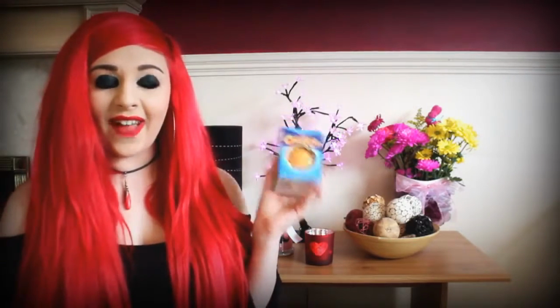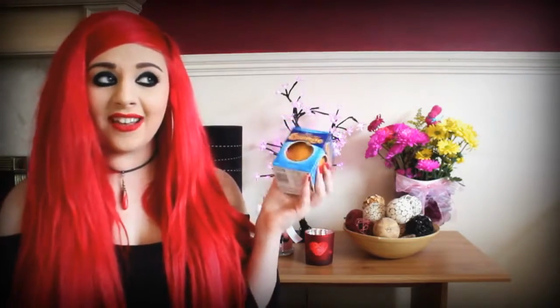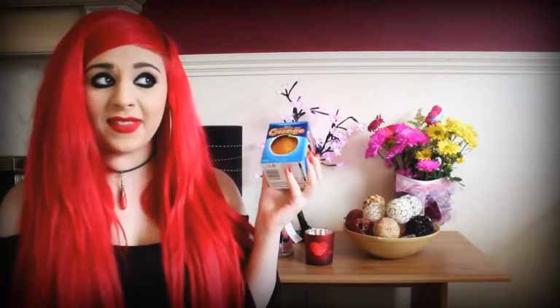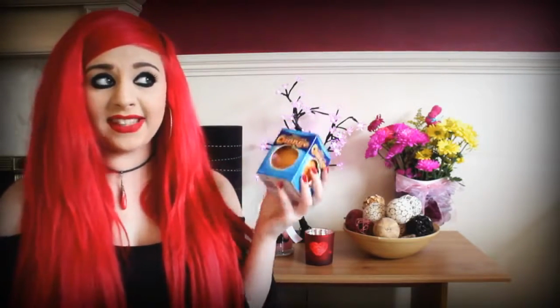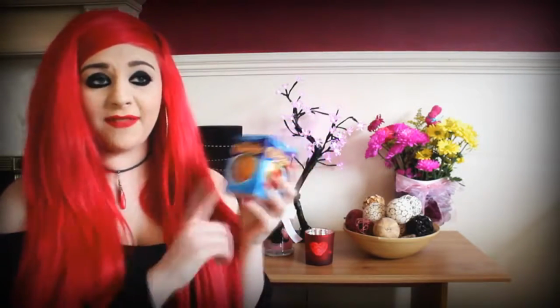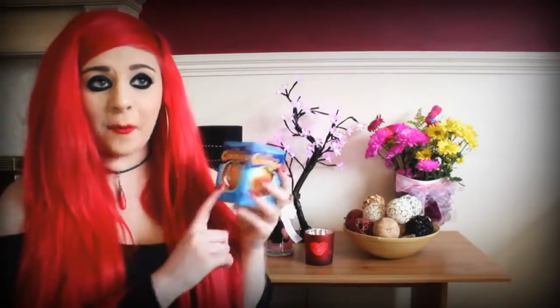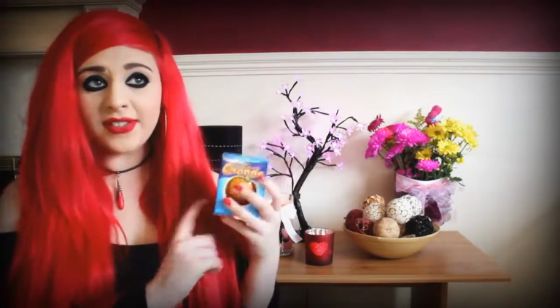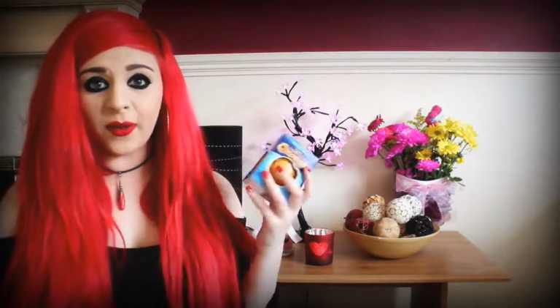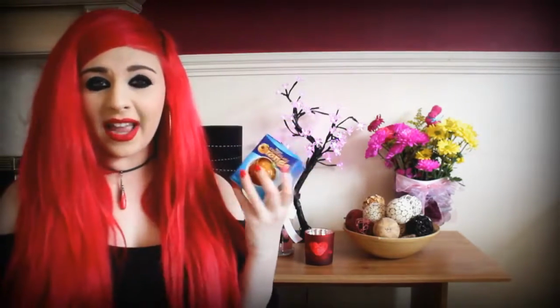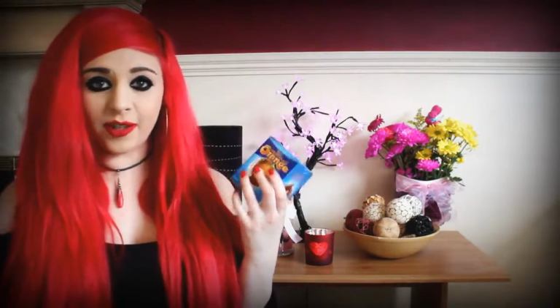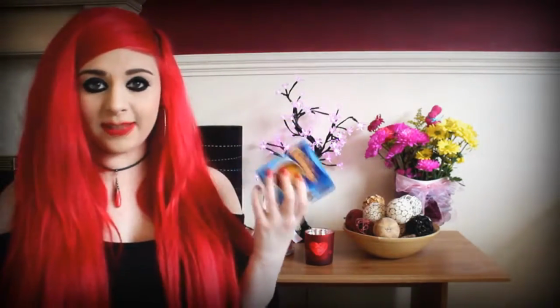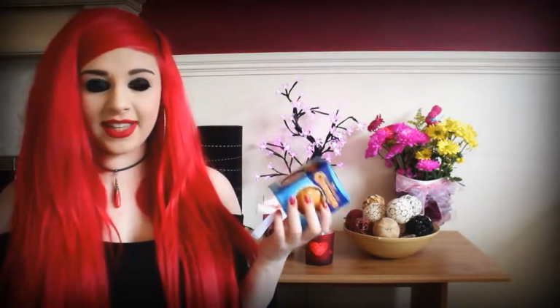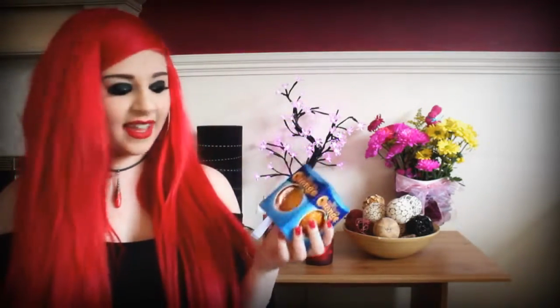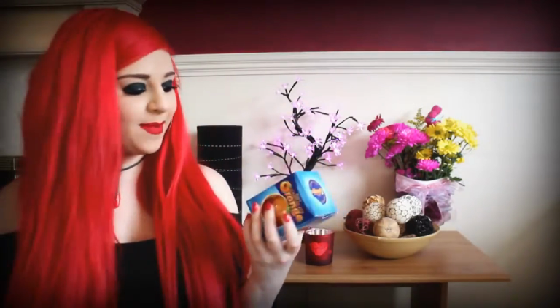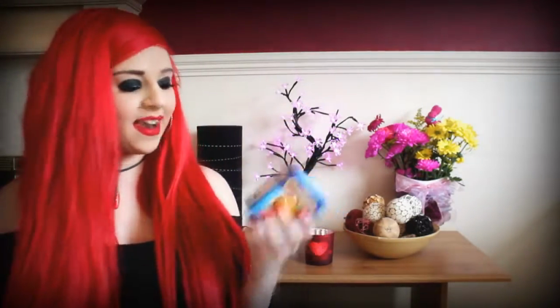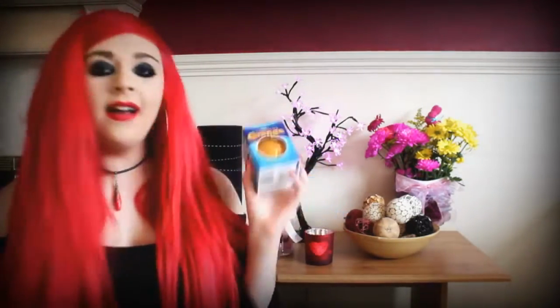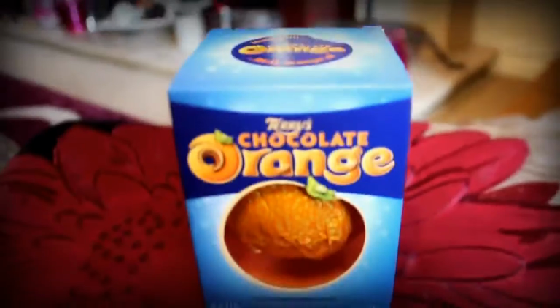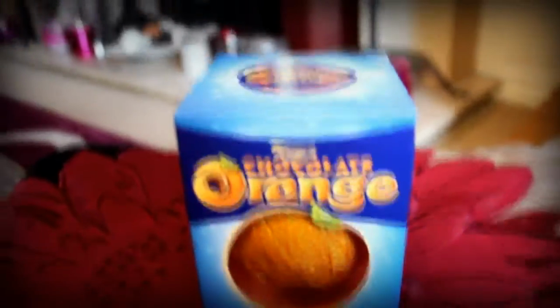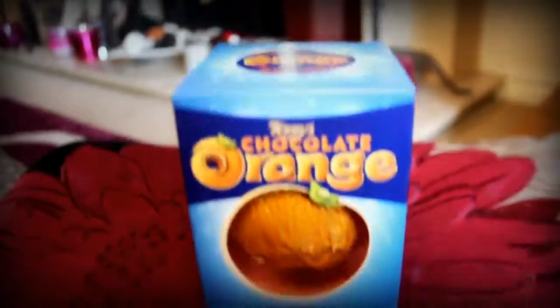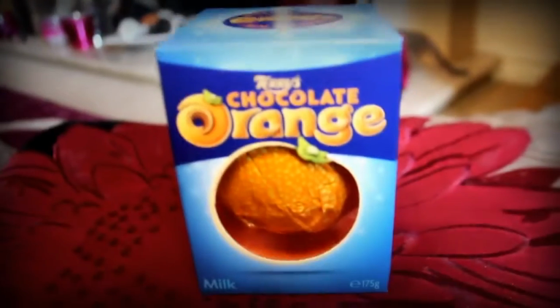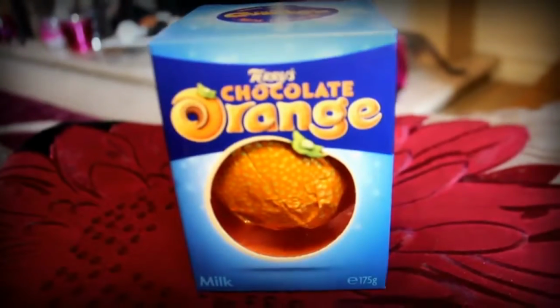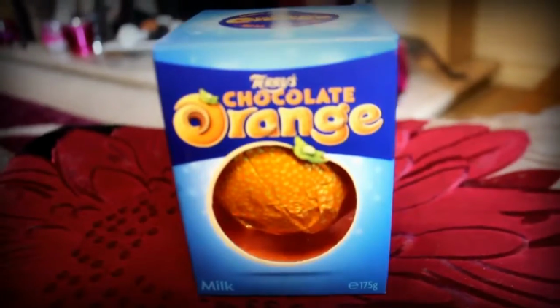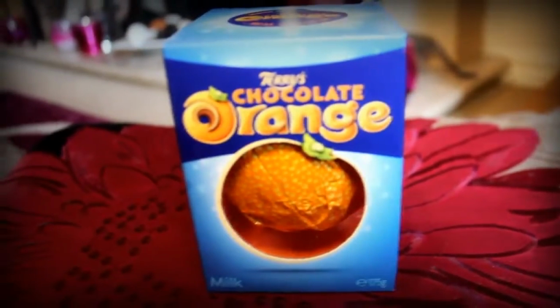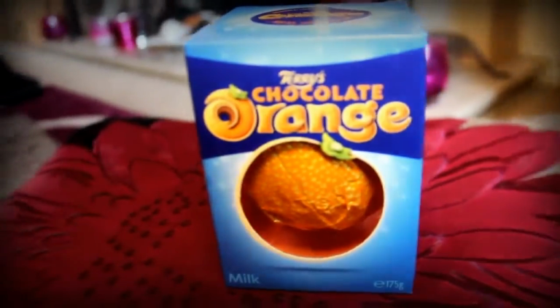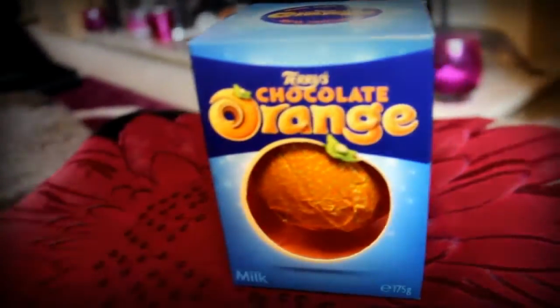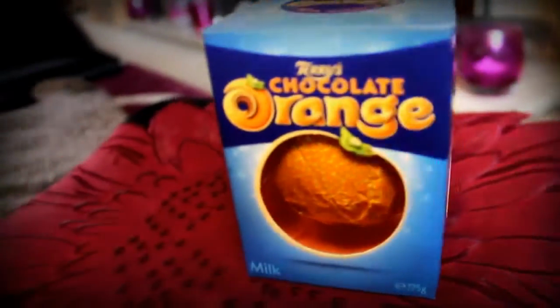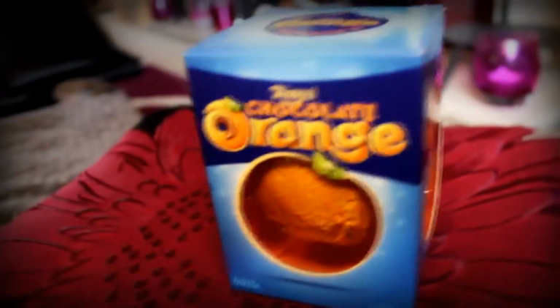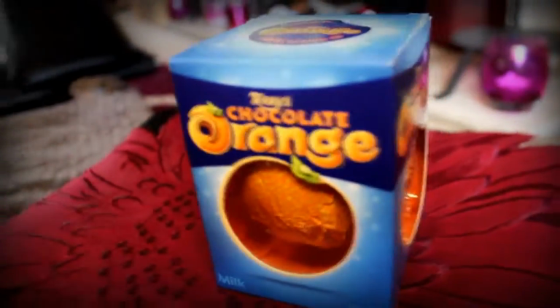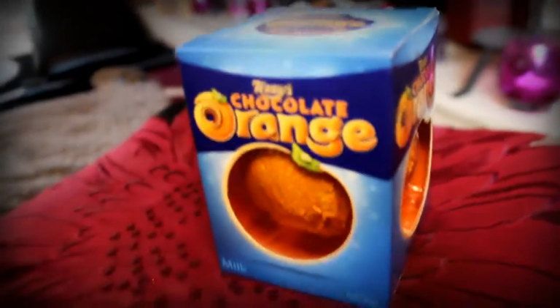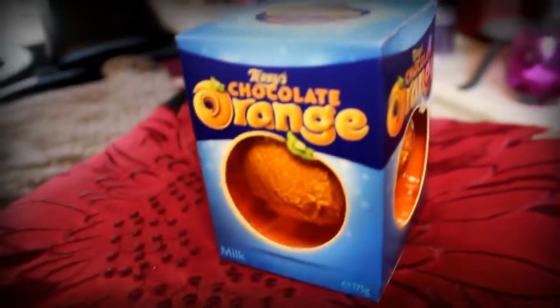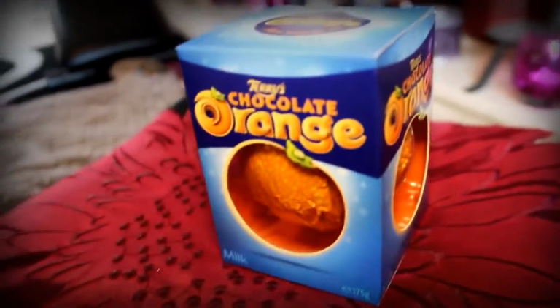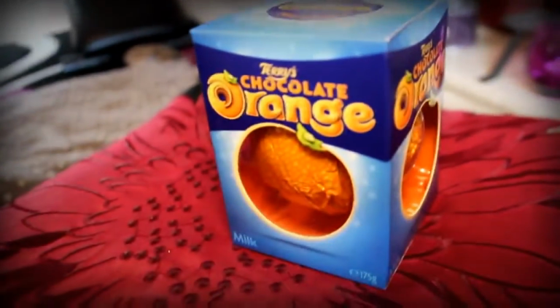I was also given a Terry's Chocolate Orange egg. I love these very much — I know they're kind of a Christmasy thing but this chocolate is so nice and moreish, I just cannot stop eating it.